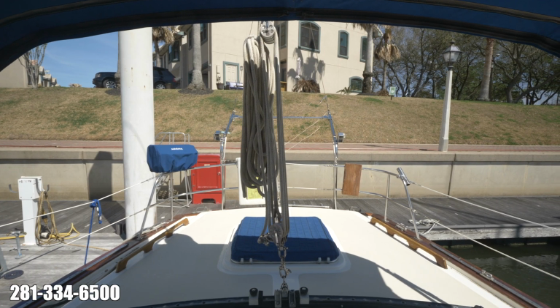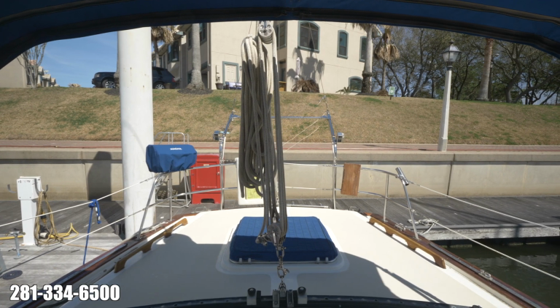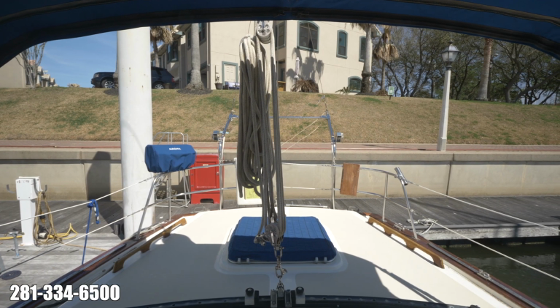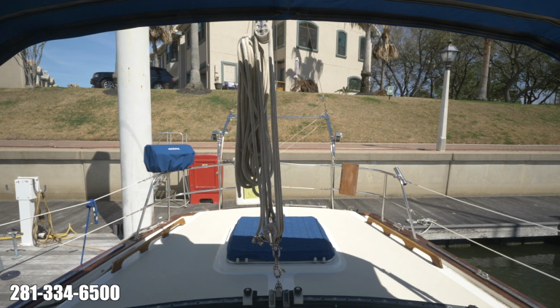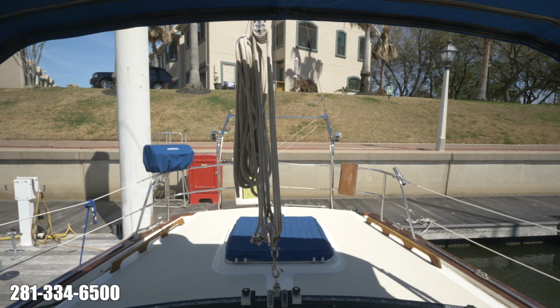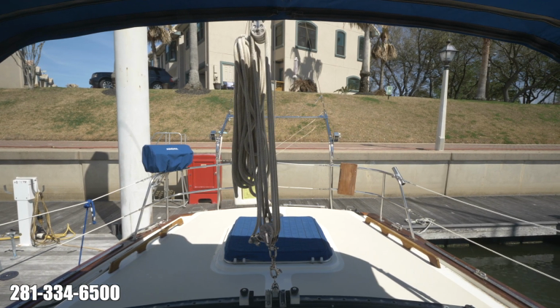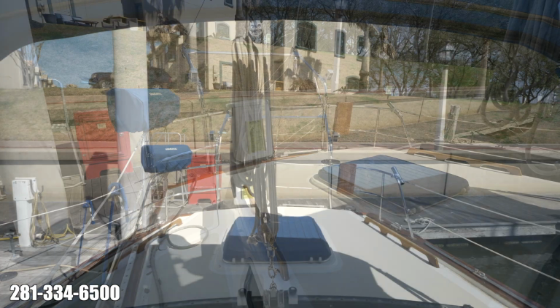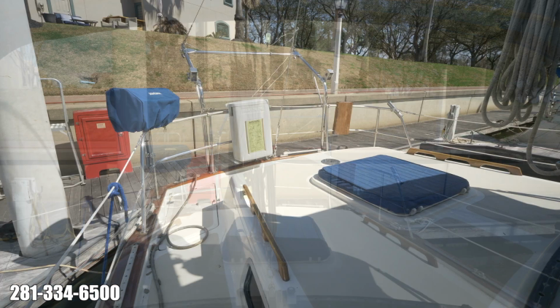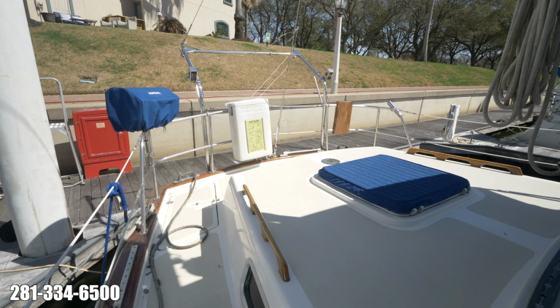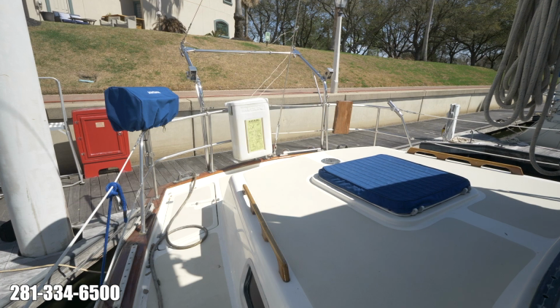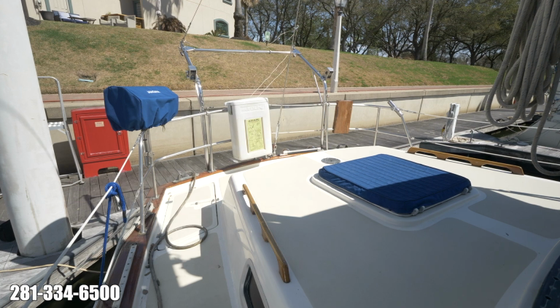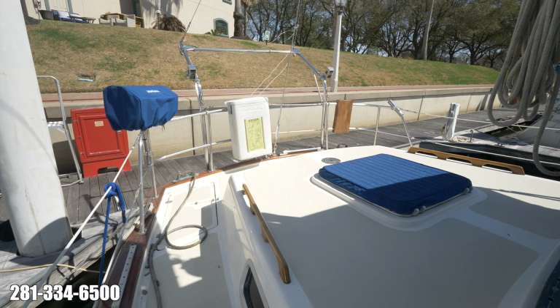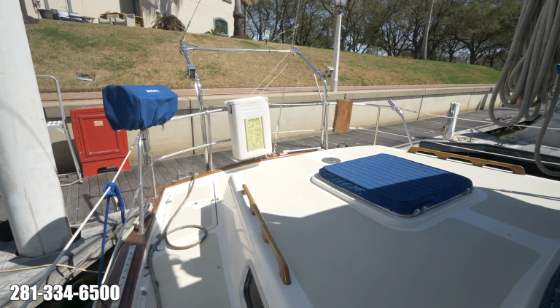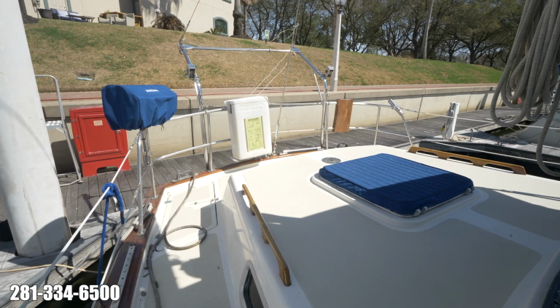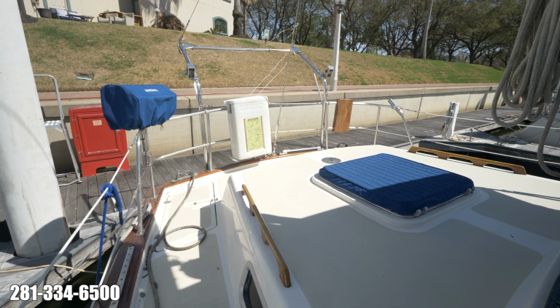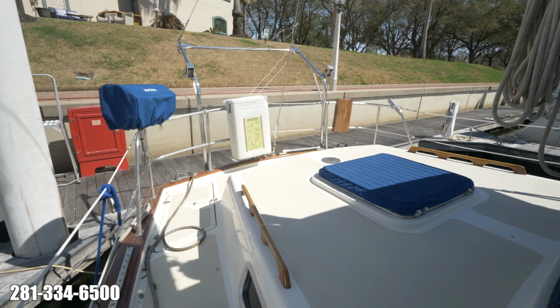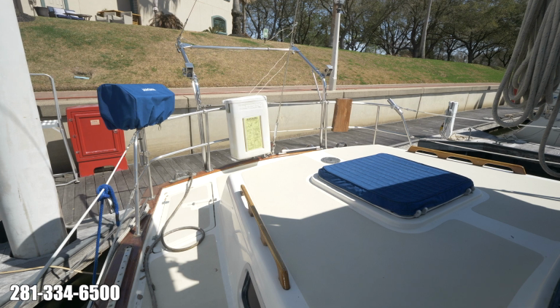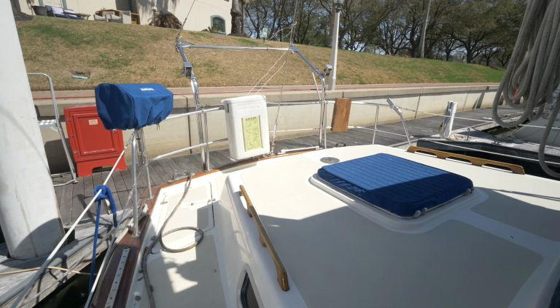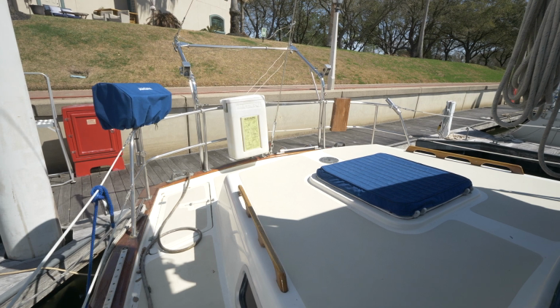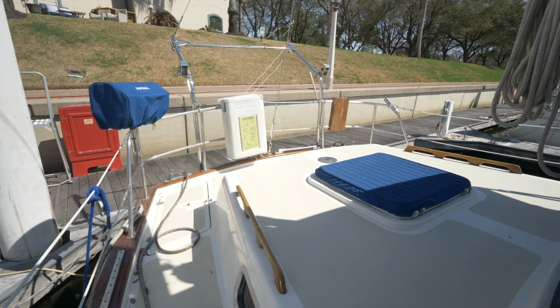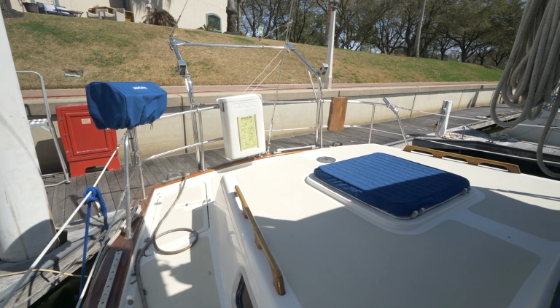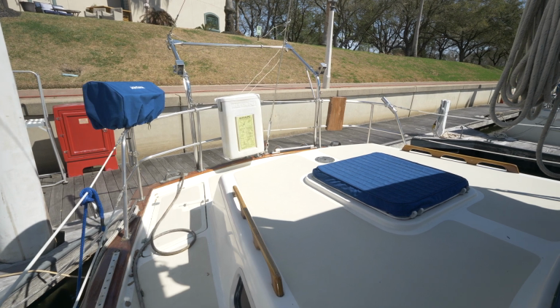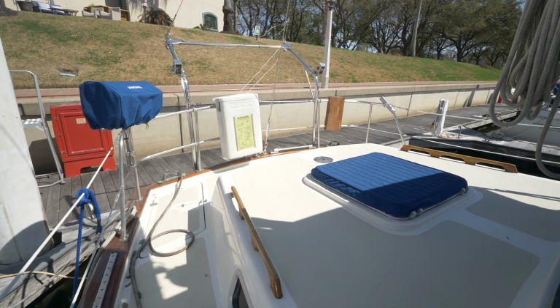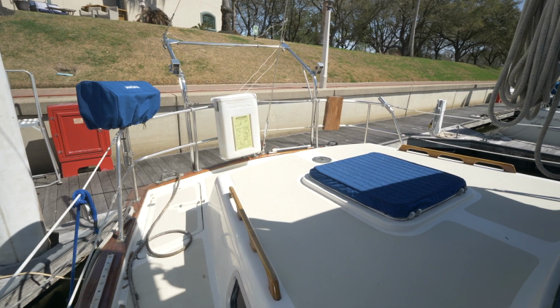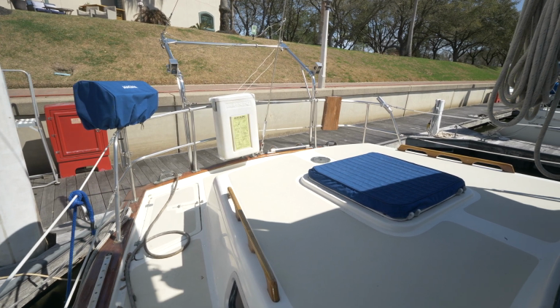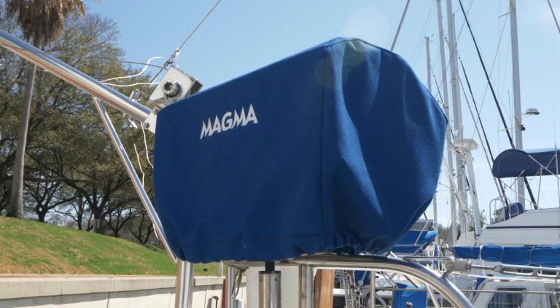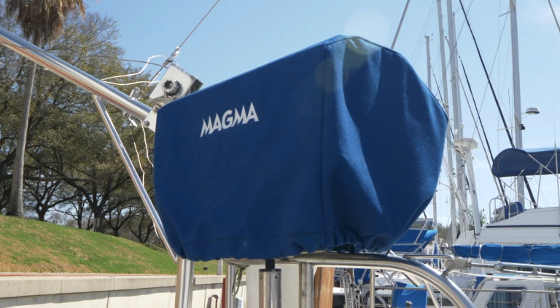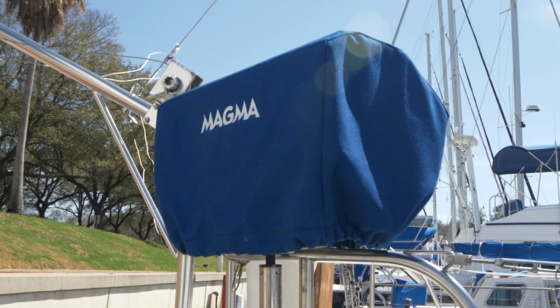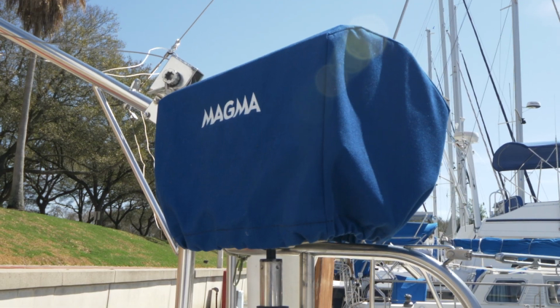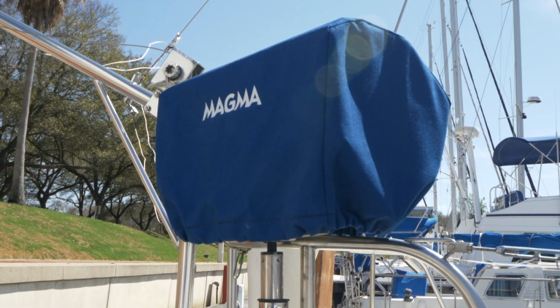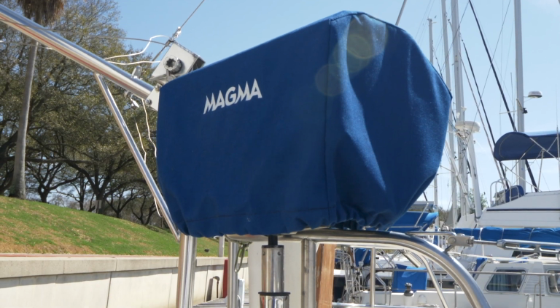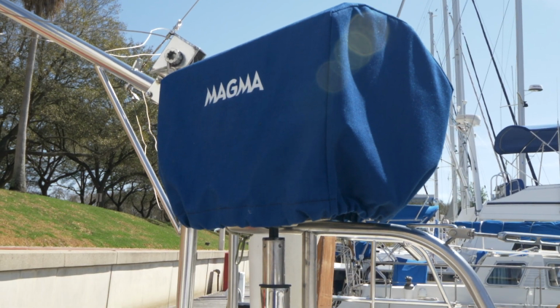The aft deck provides a great deal of room for movement, large storage lockers, and a Magma stainless steel propane grill.